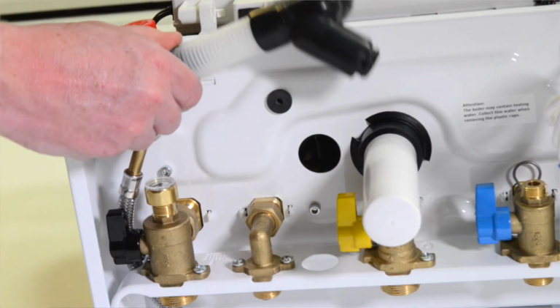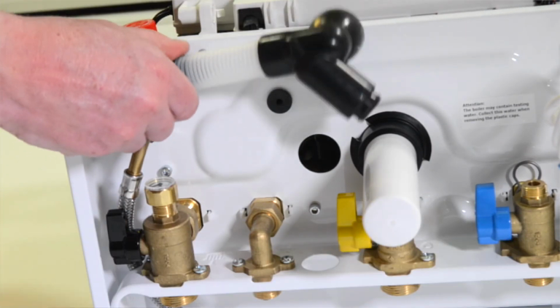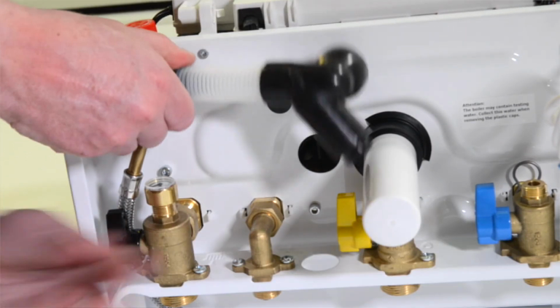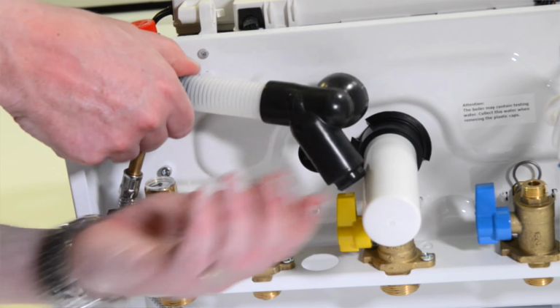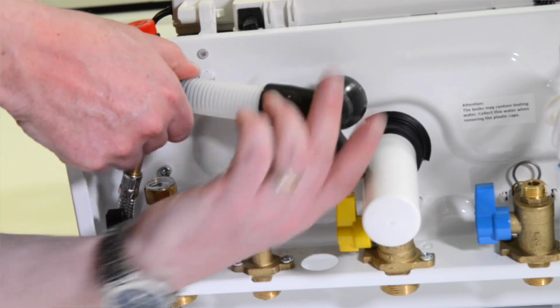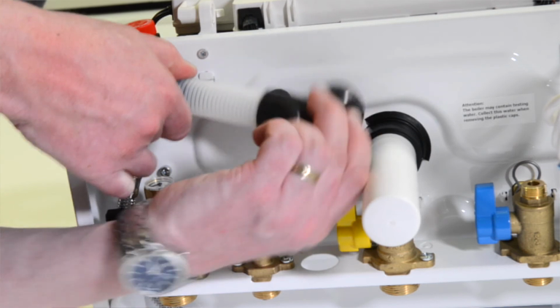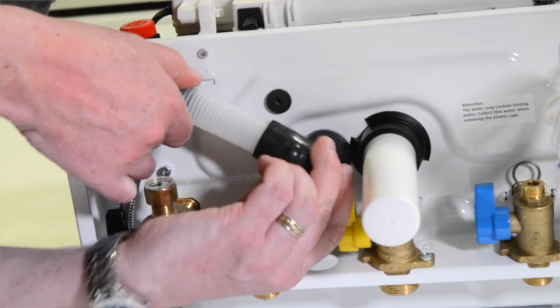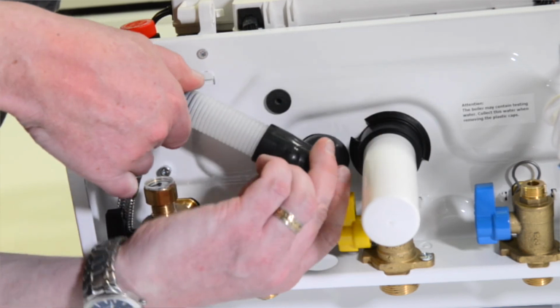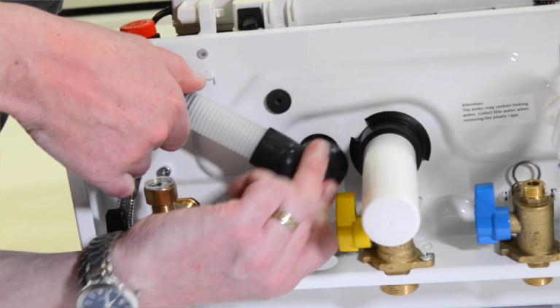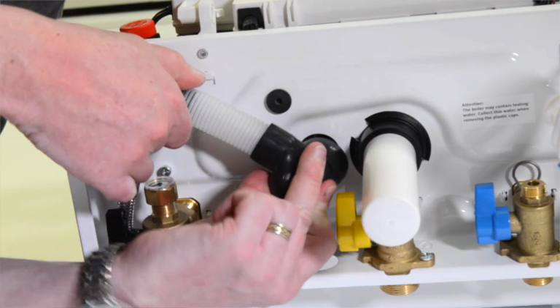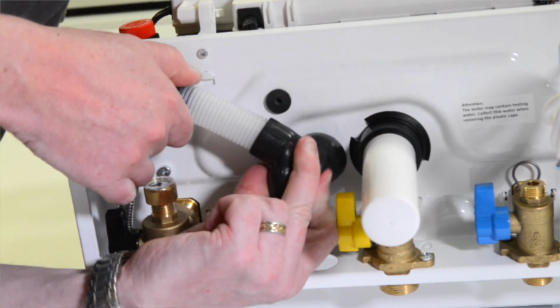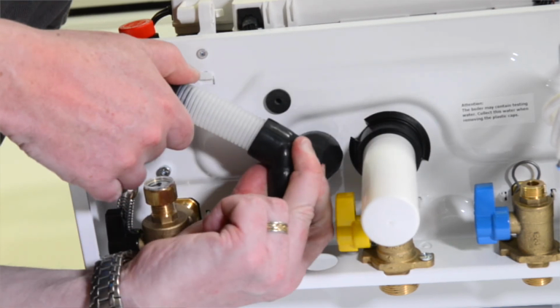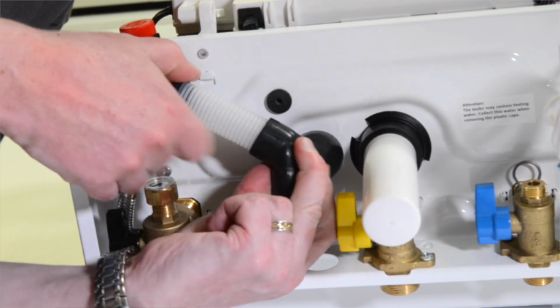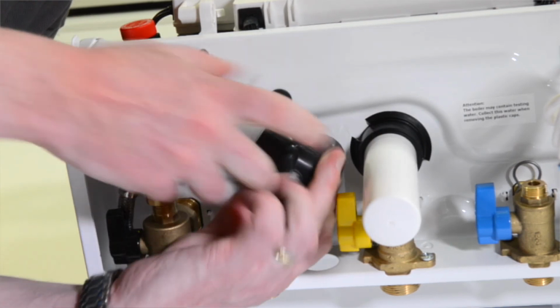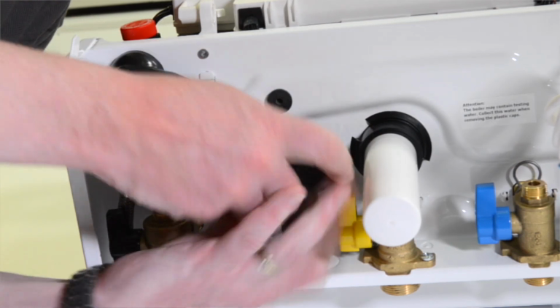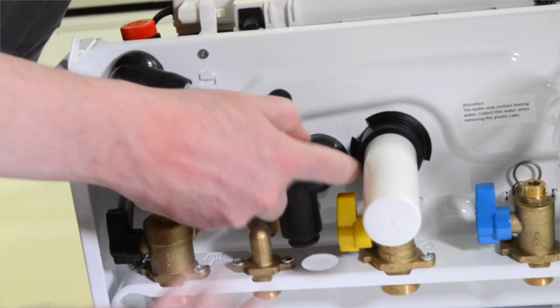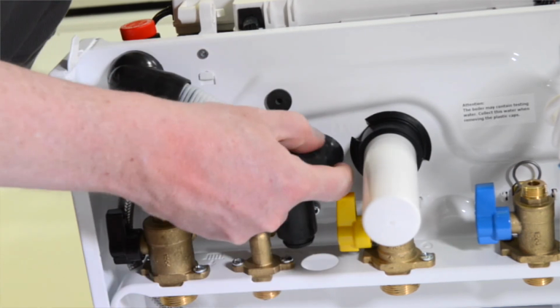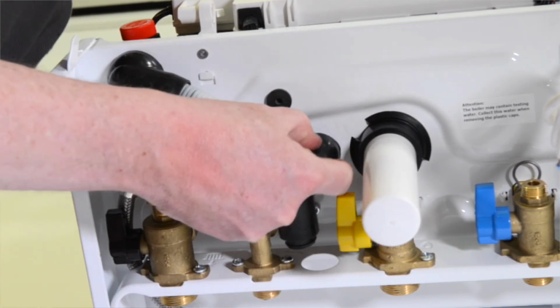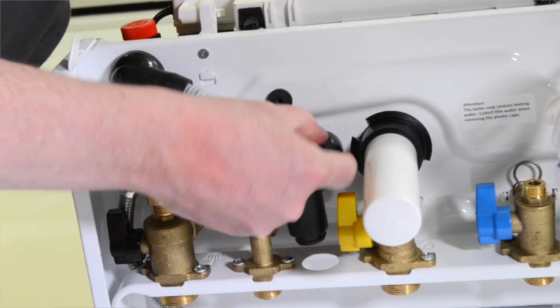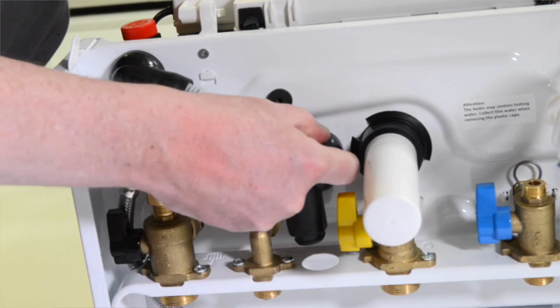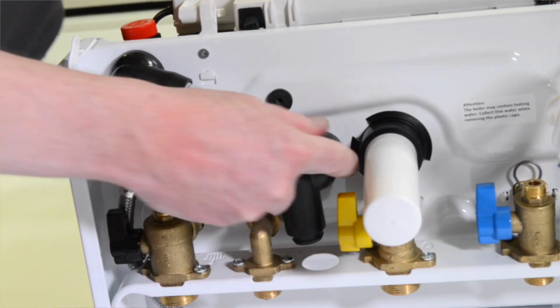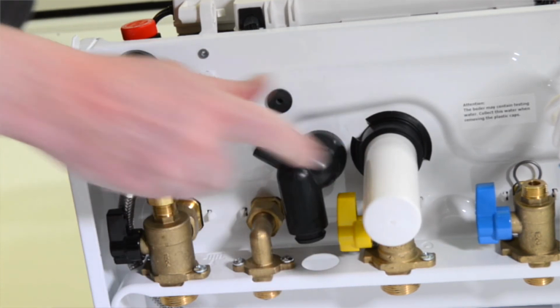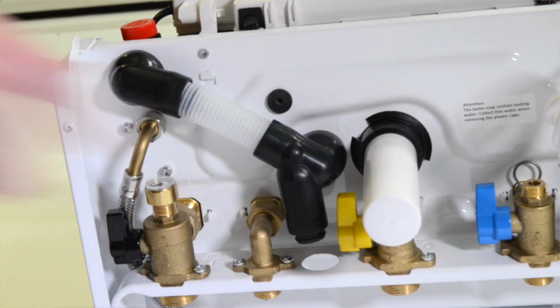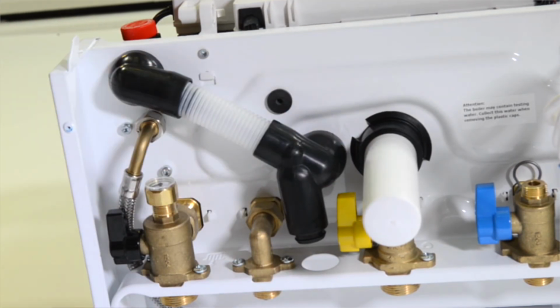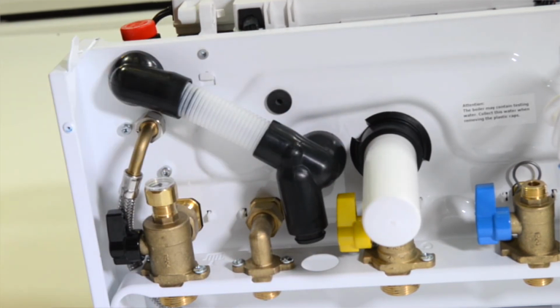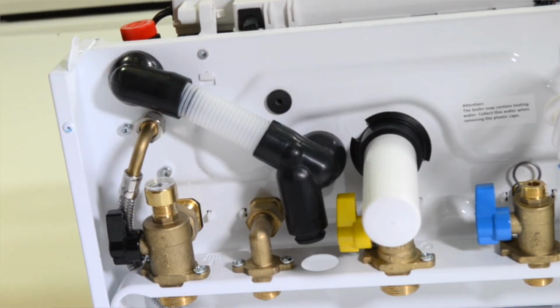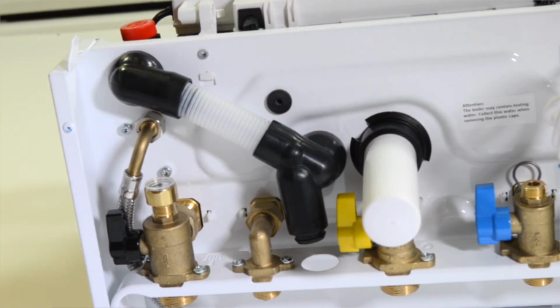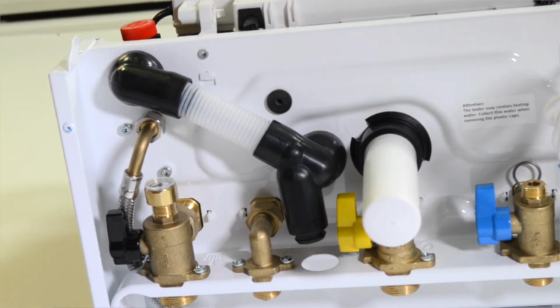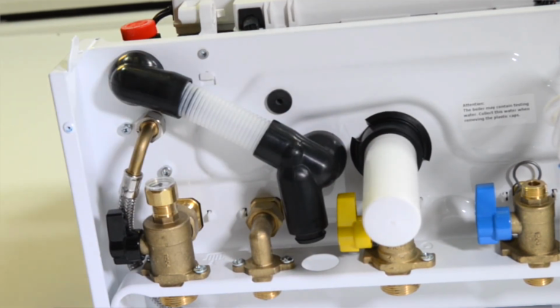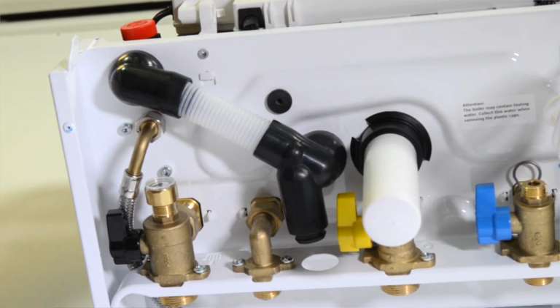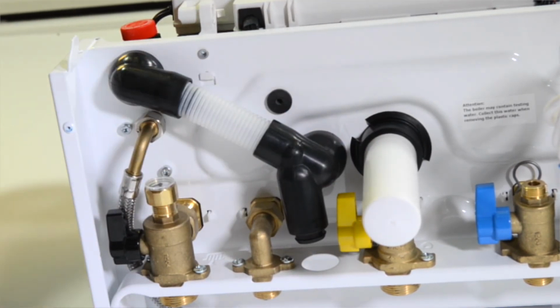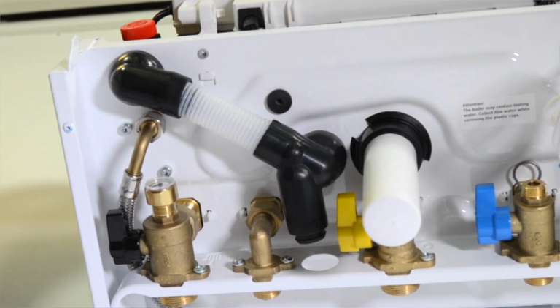You'll see that the 3 bar pressure relief valve has a bayonet type connection — push up and turn like so.